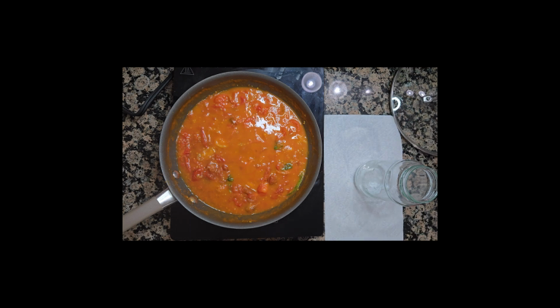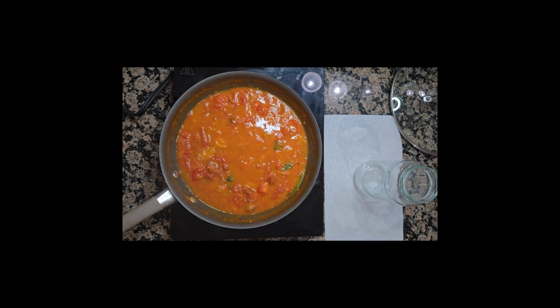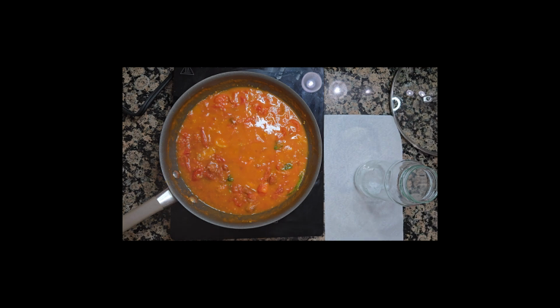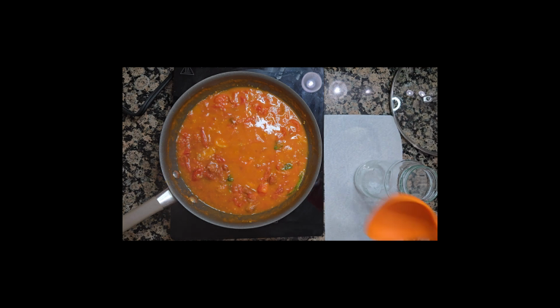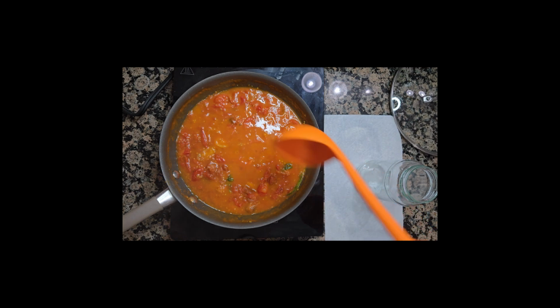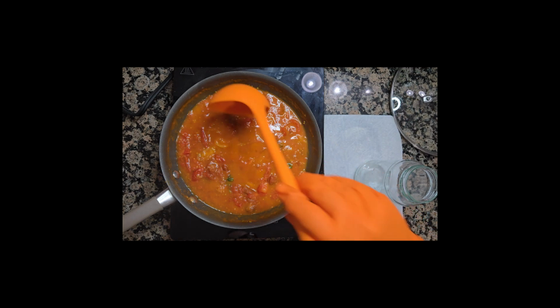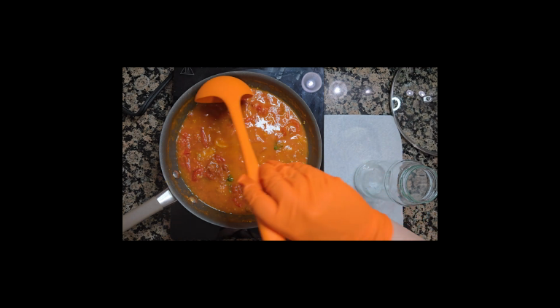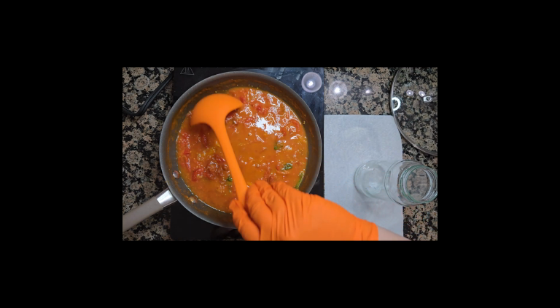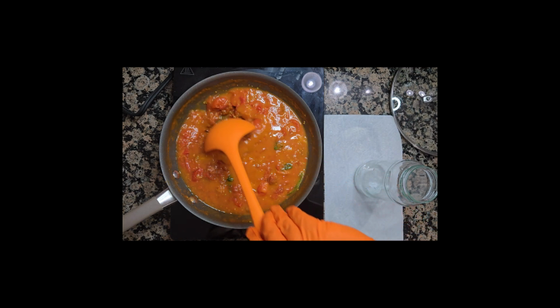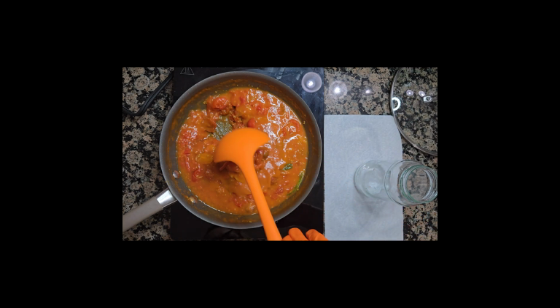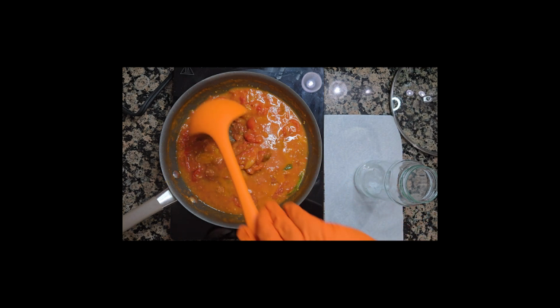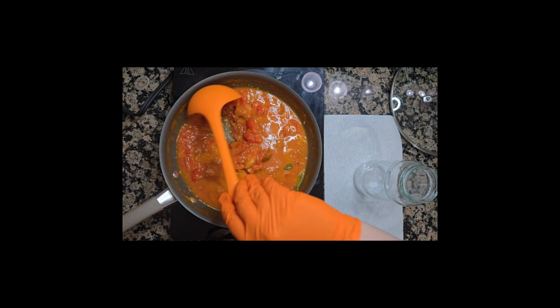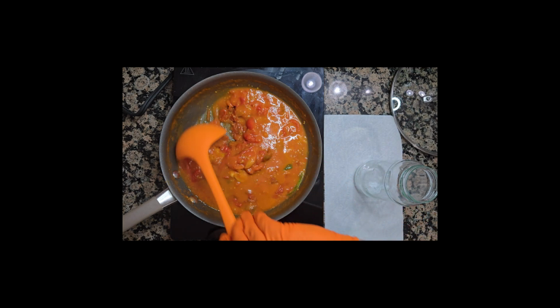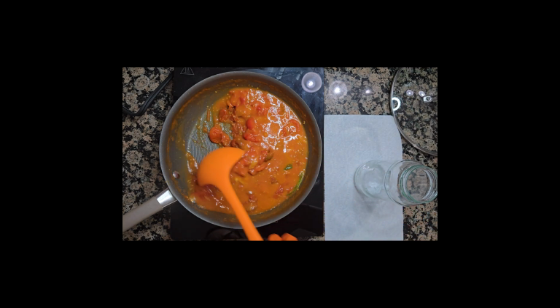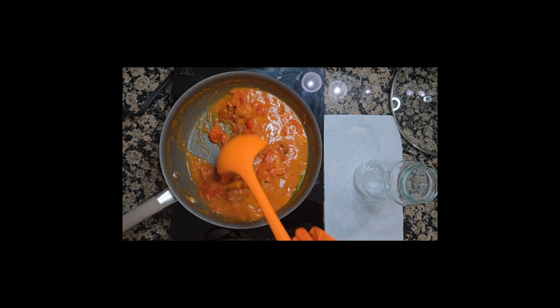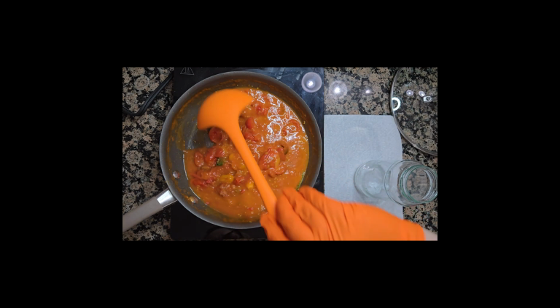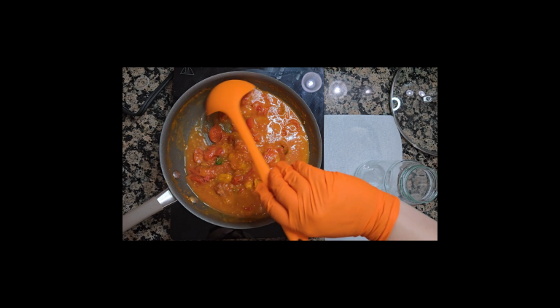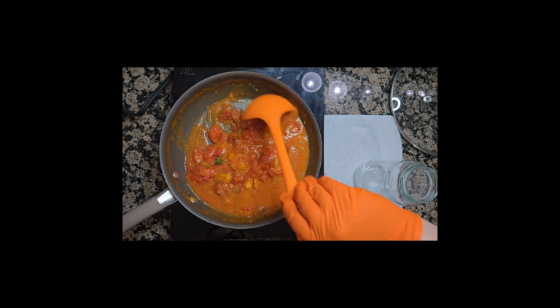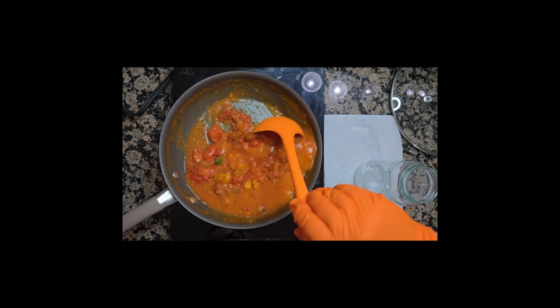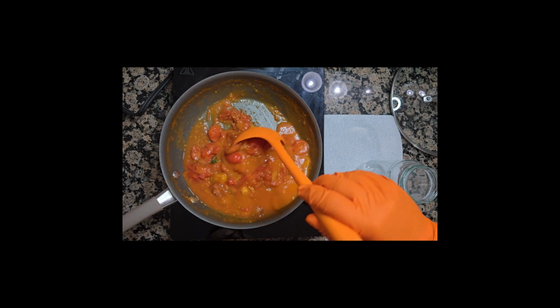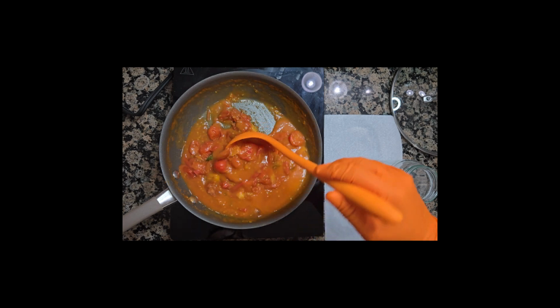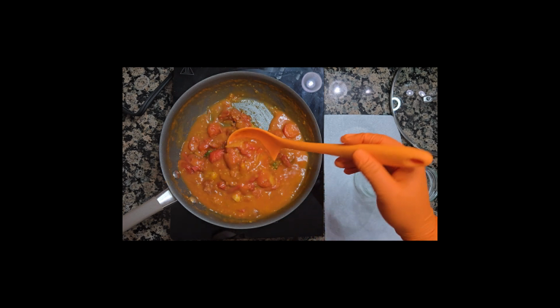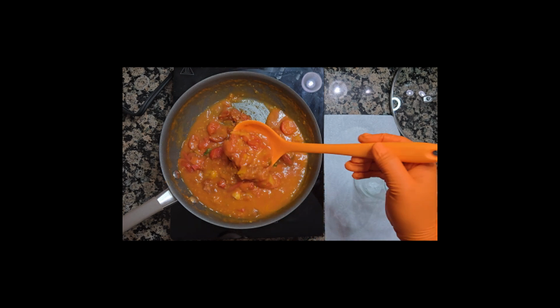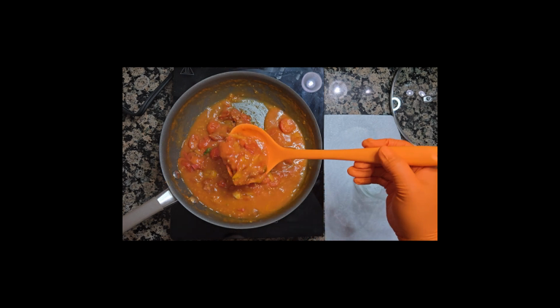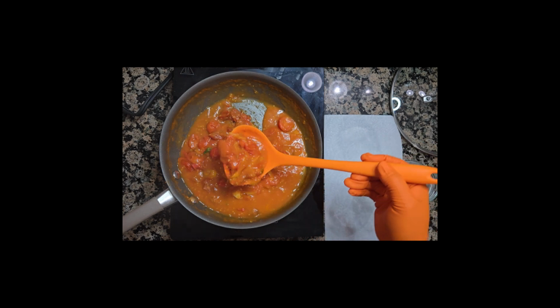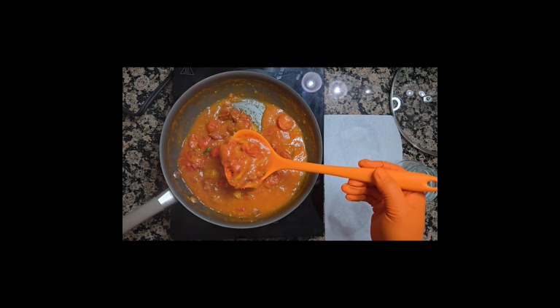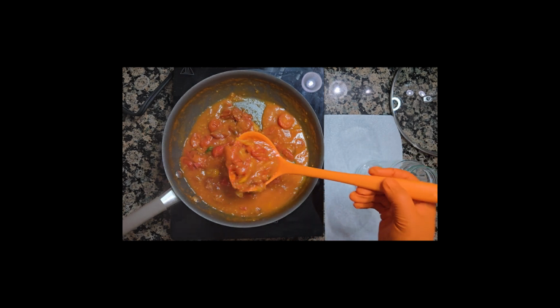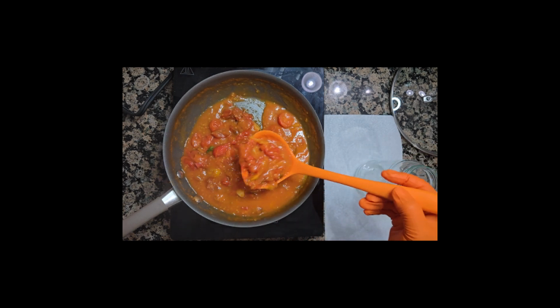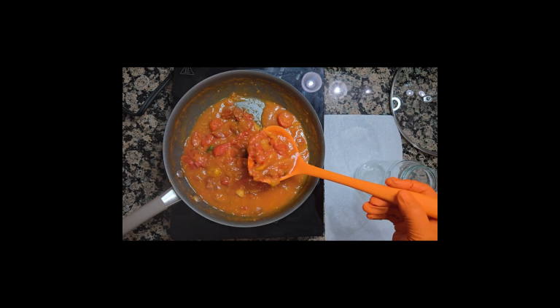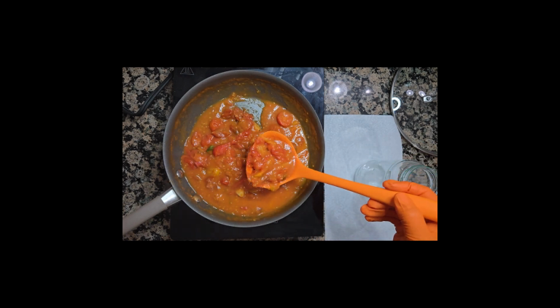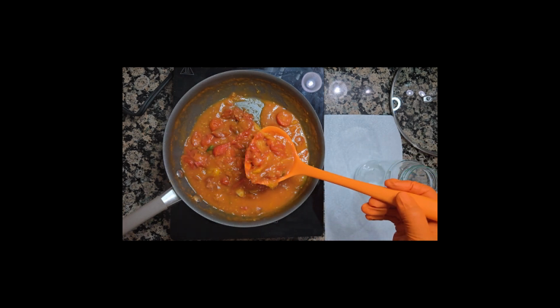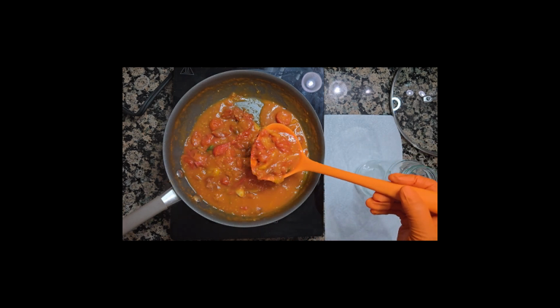If you have some leftover sauce, you can save it in a container and put it in the freezer for up to 6 months.